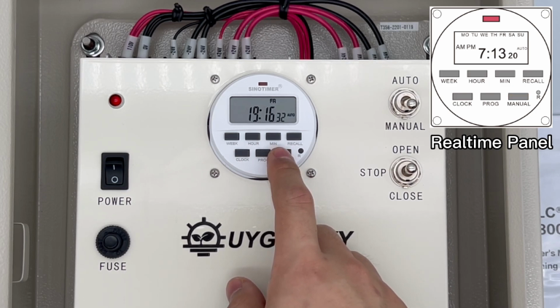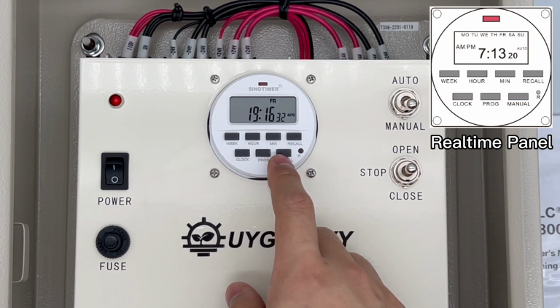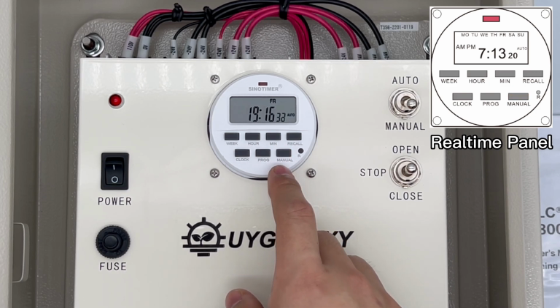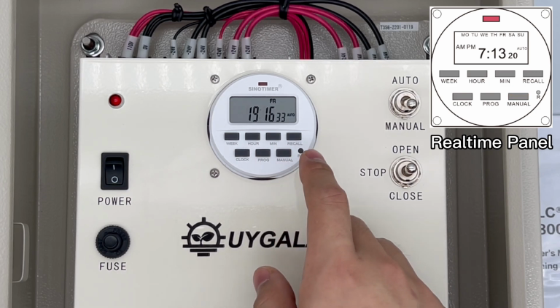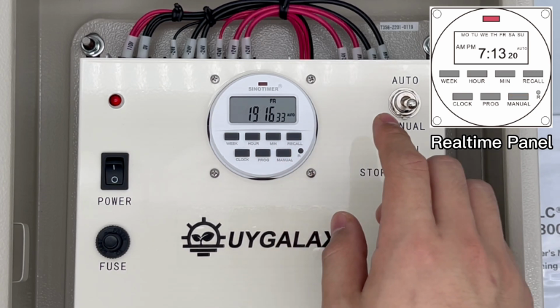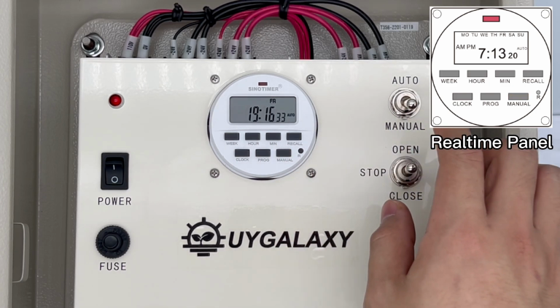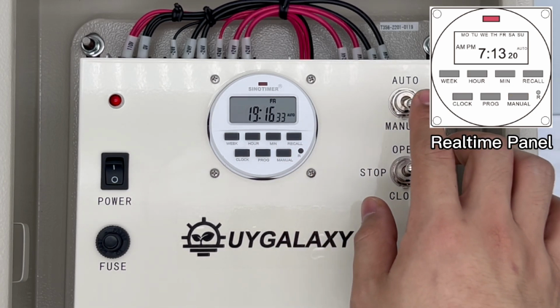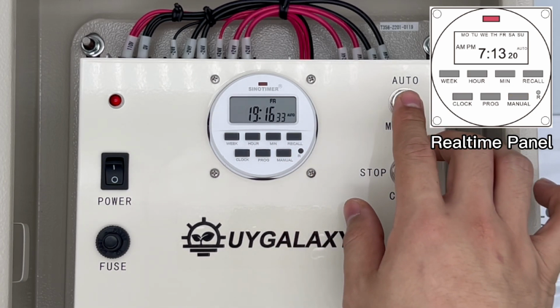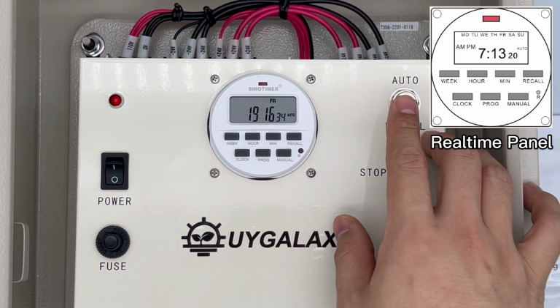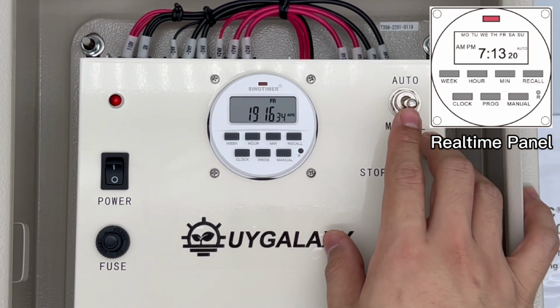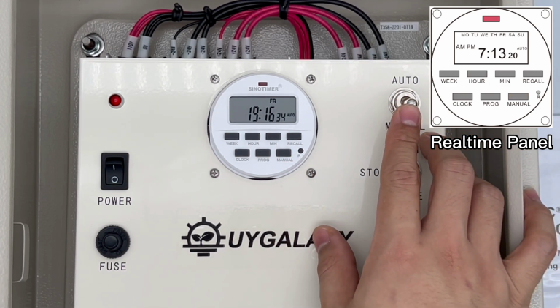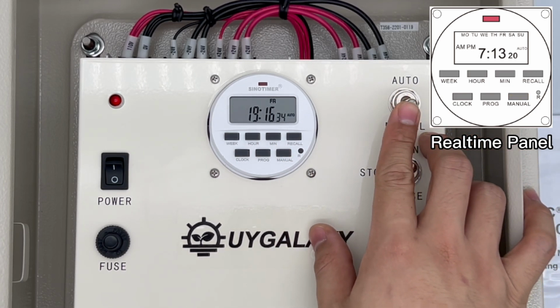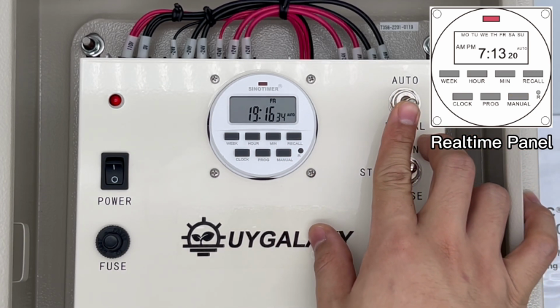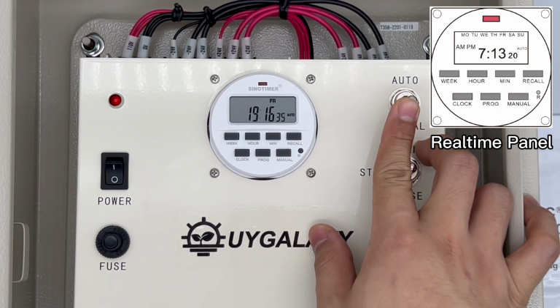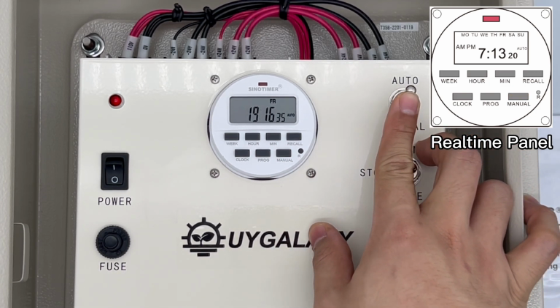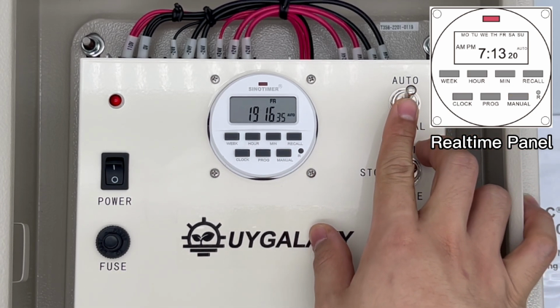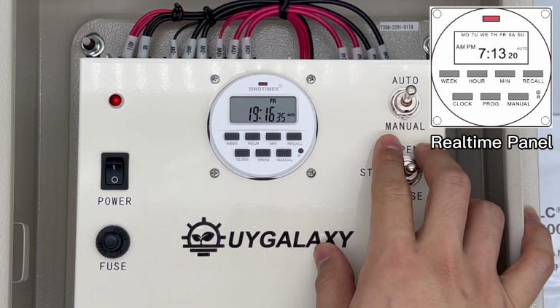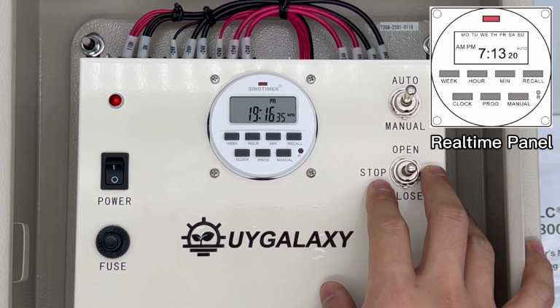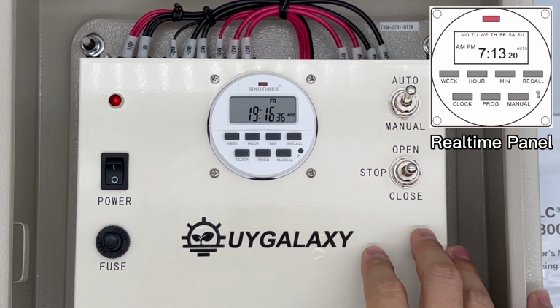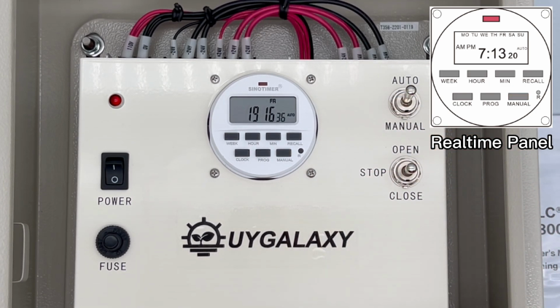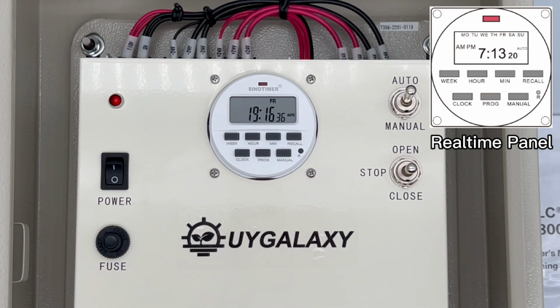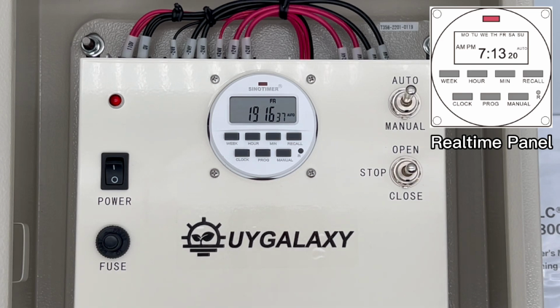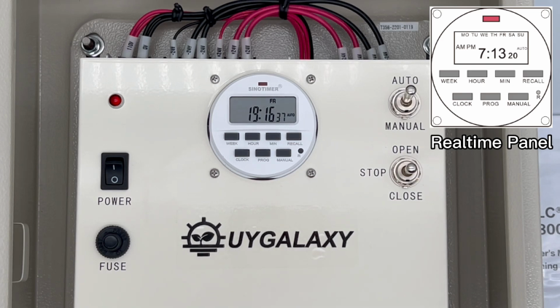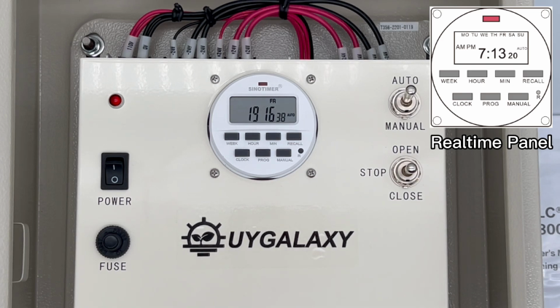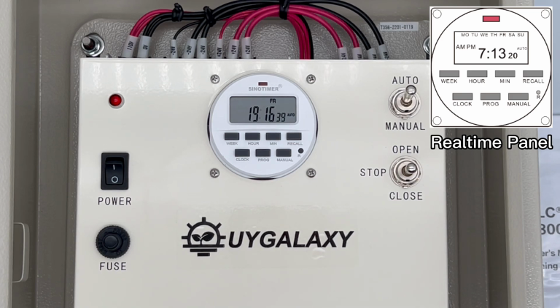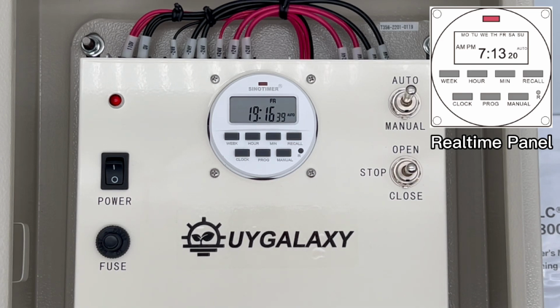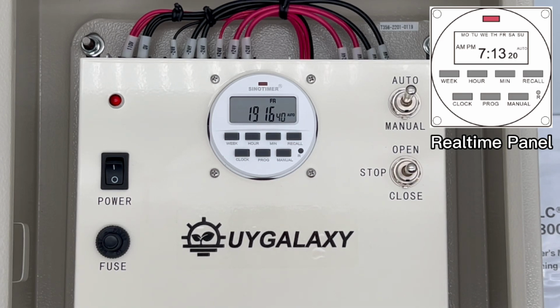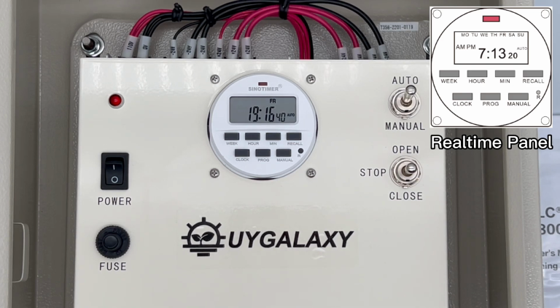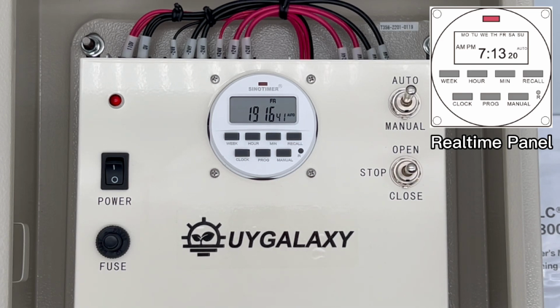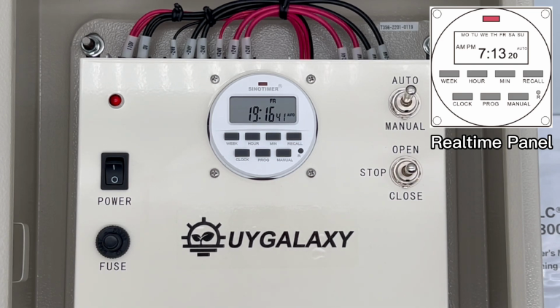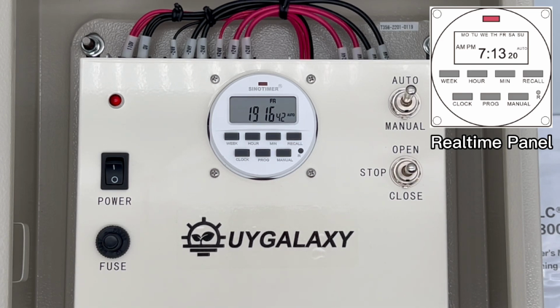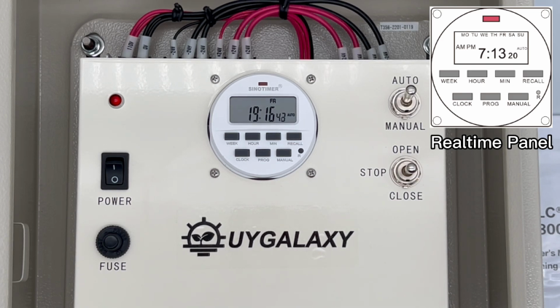After testing the roll-up motor, please change this toggle switch from manual to auto mode.